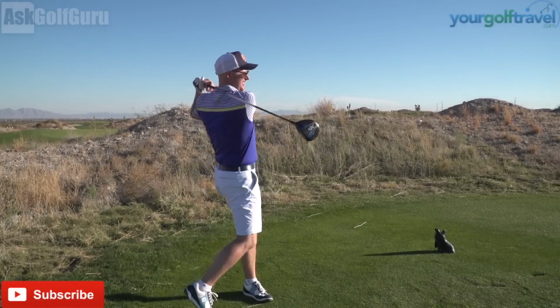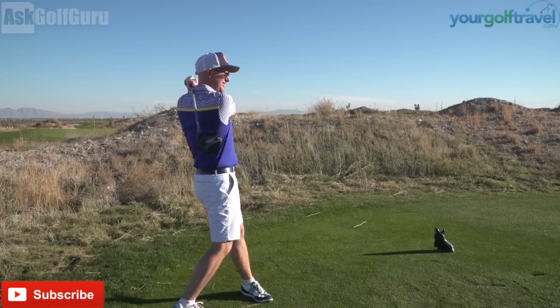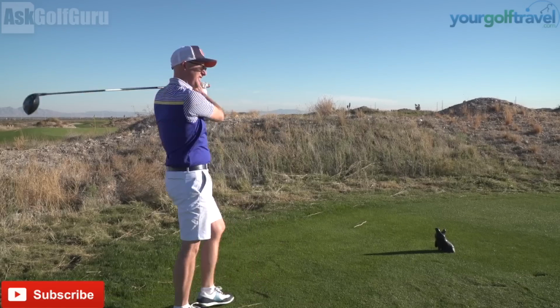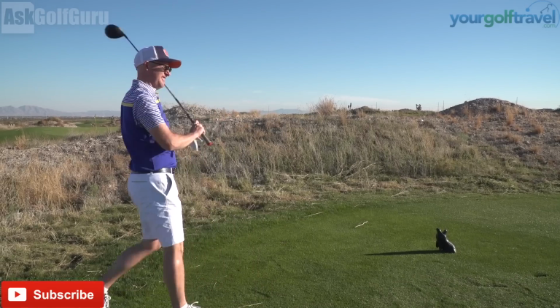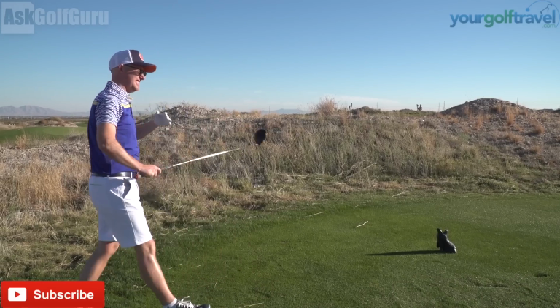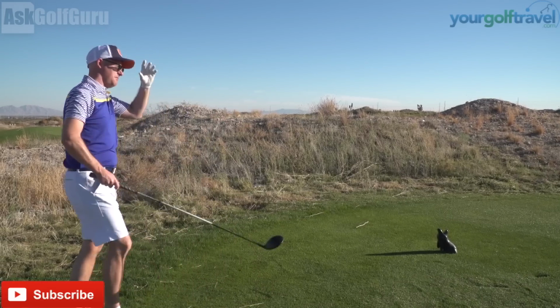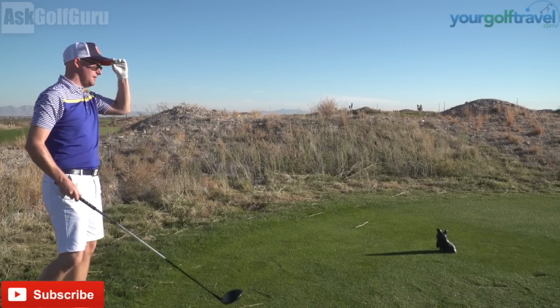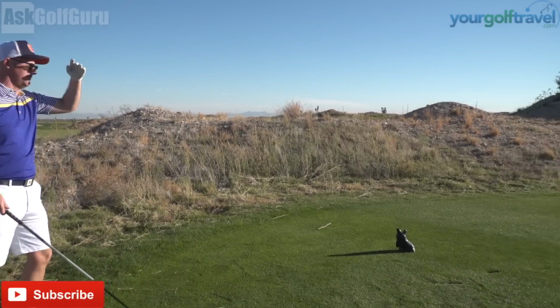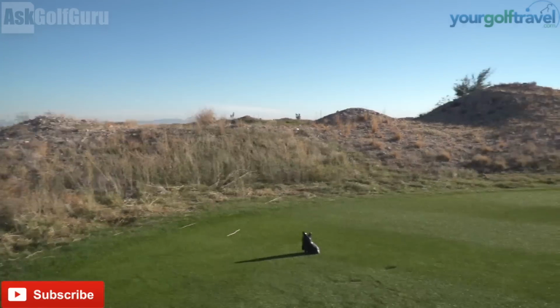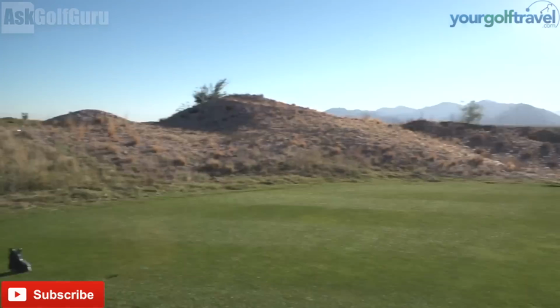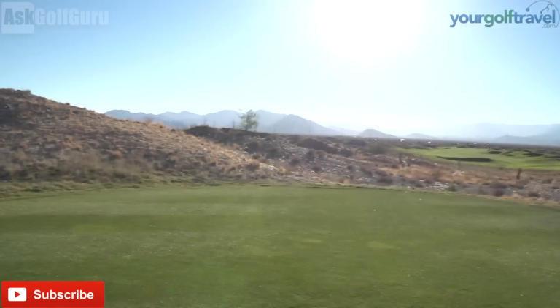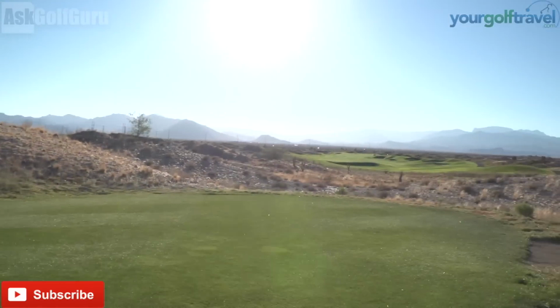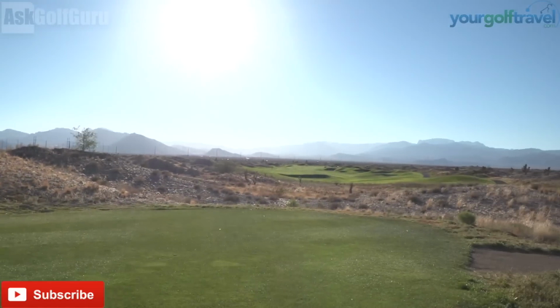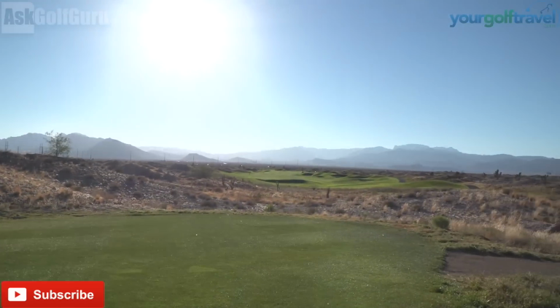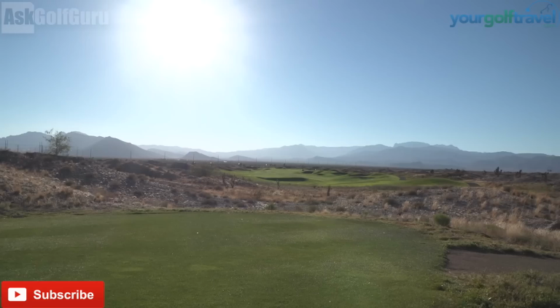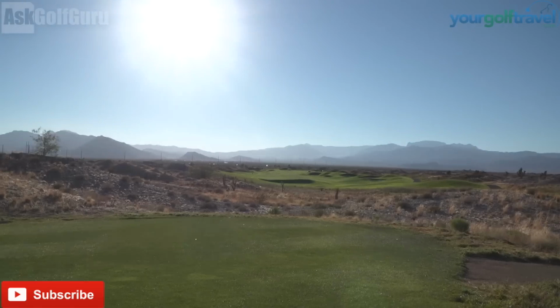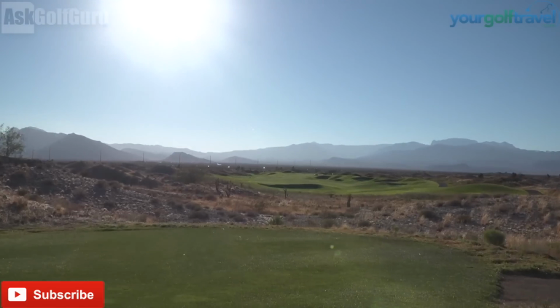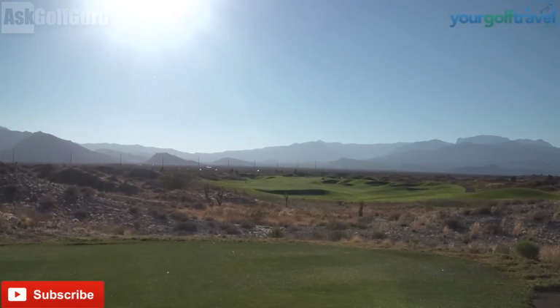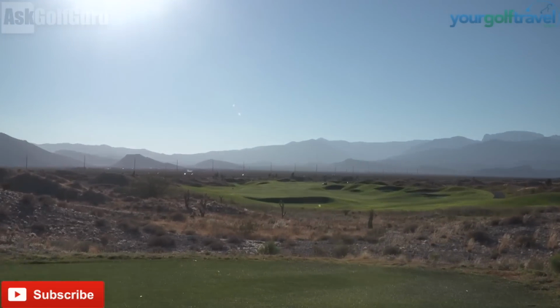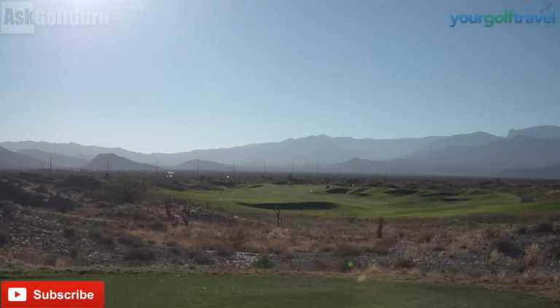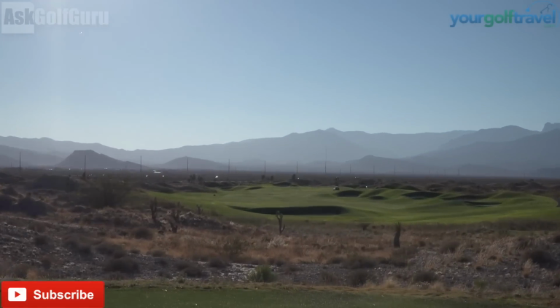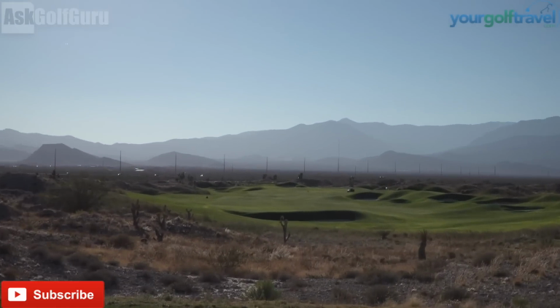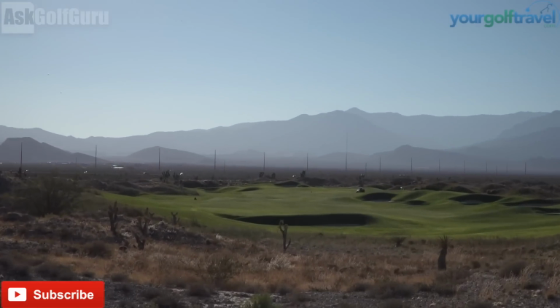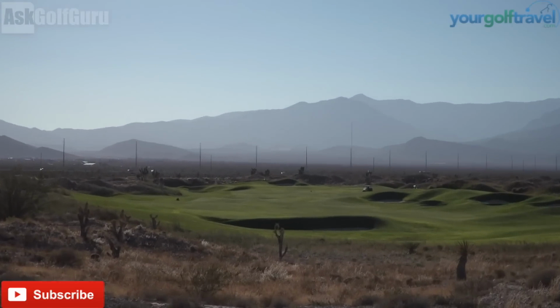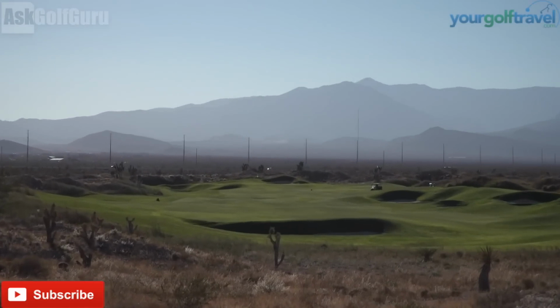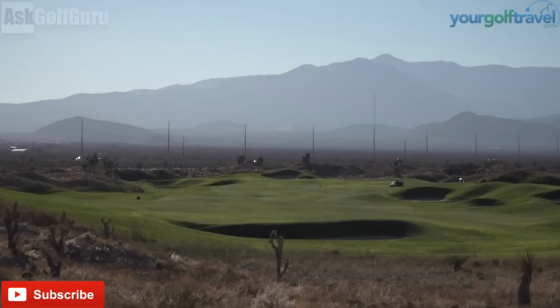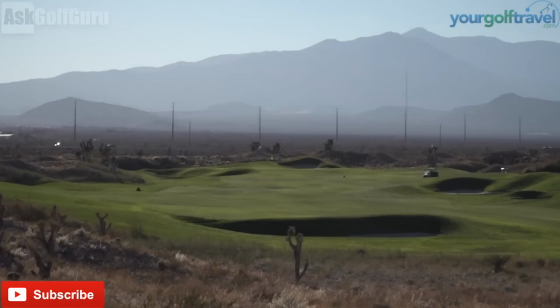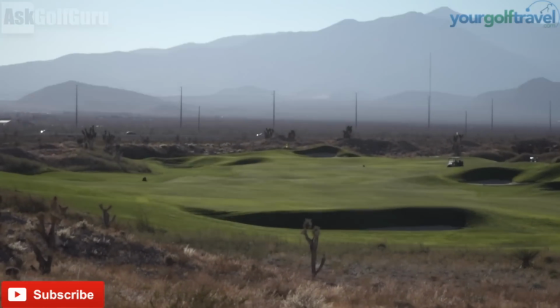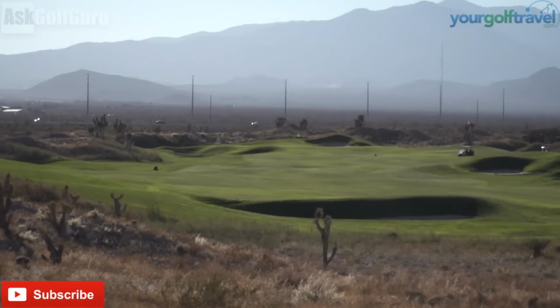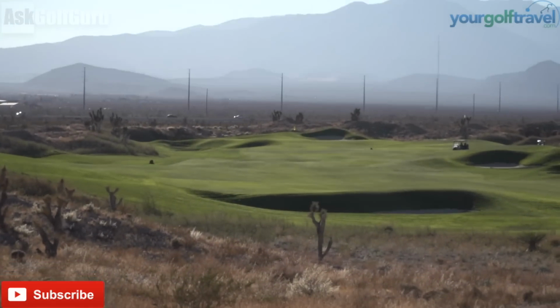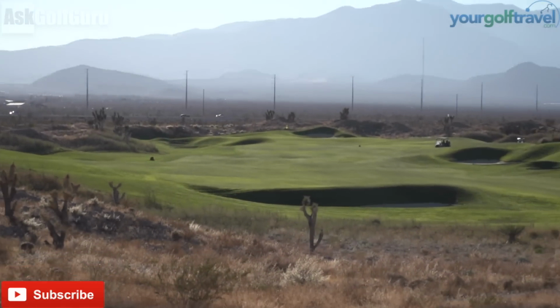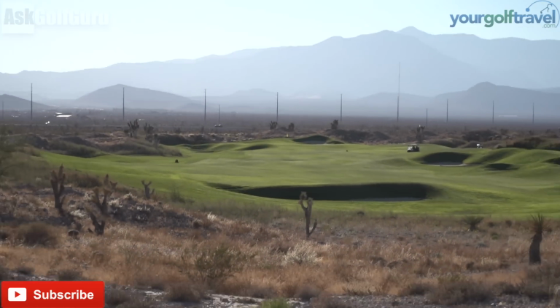Now we're going straight up here, we've just come down, so really you could flip the last row over it. I don't know how long it is over that bunker, but we're flying that up.